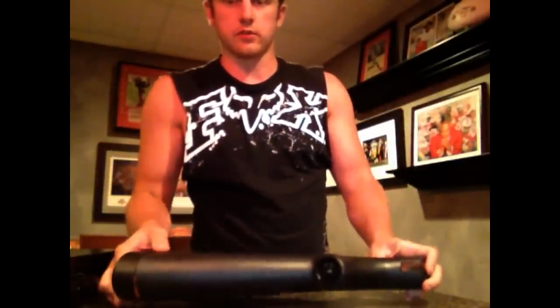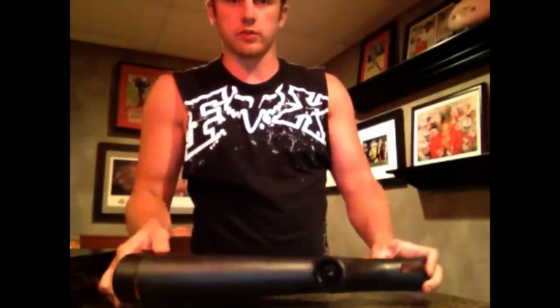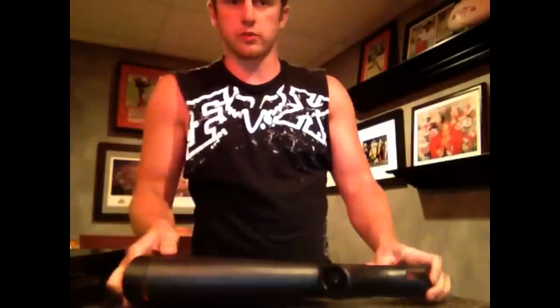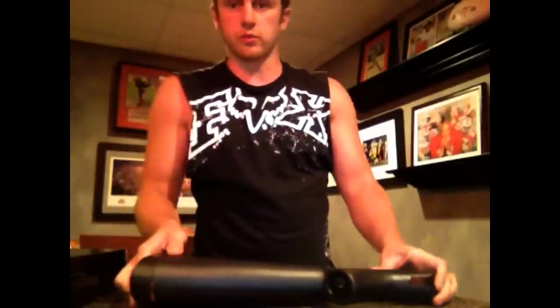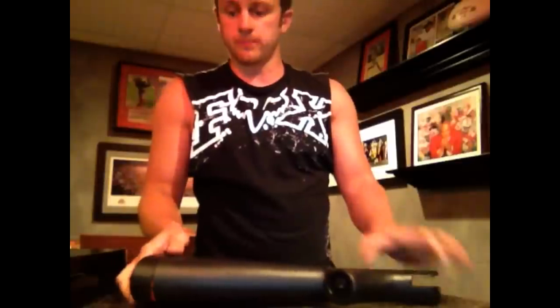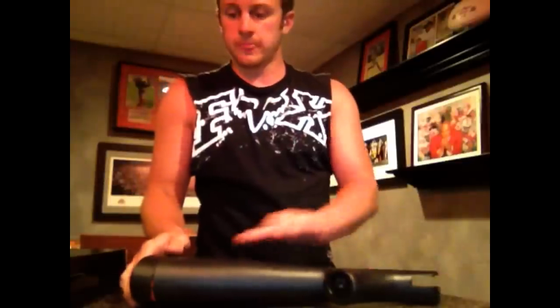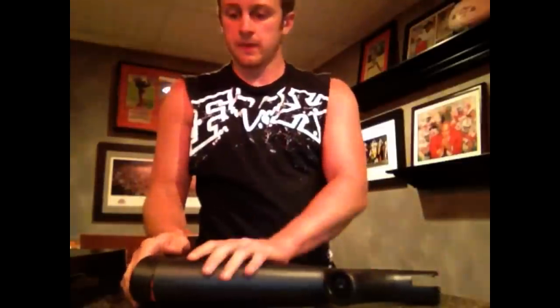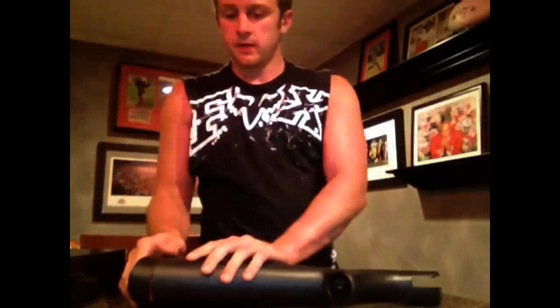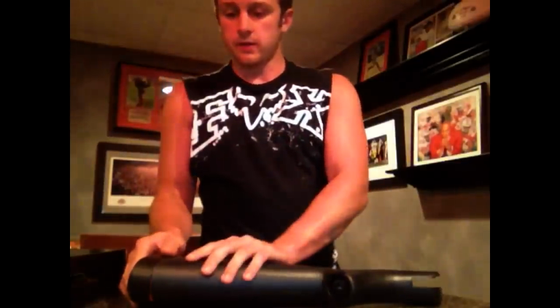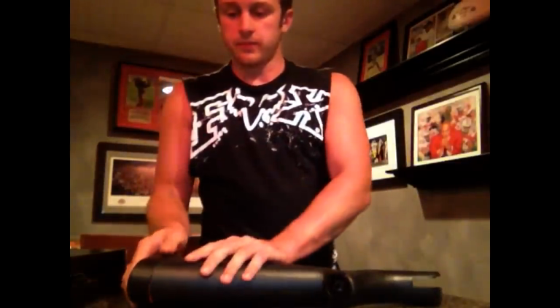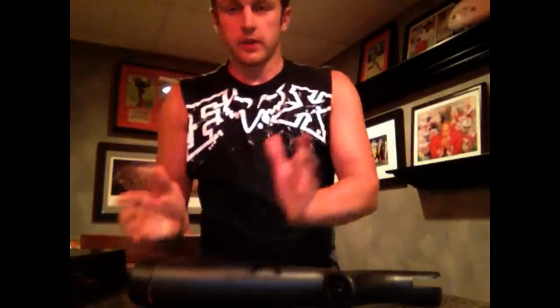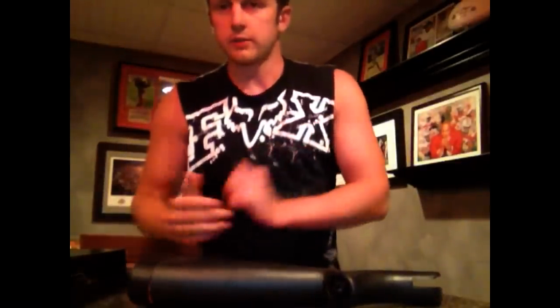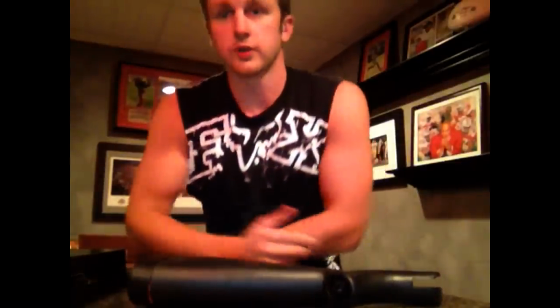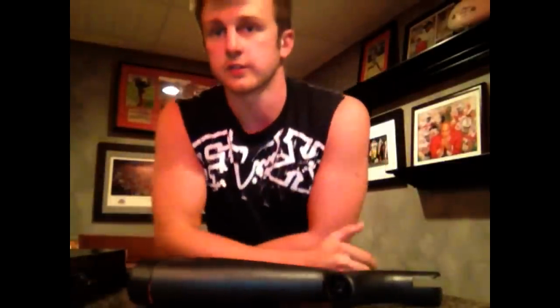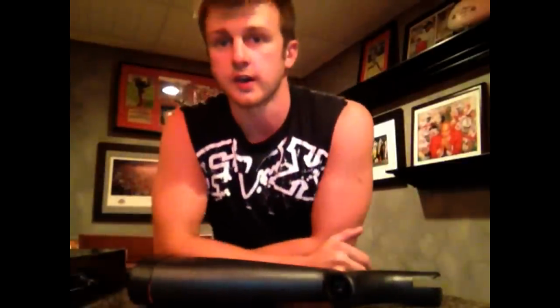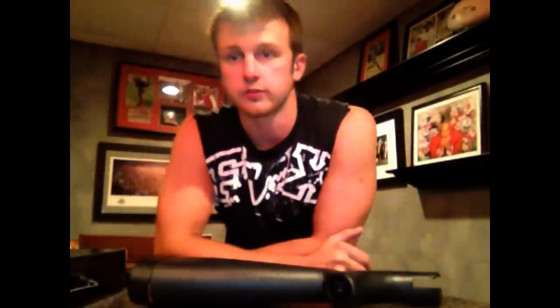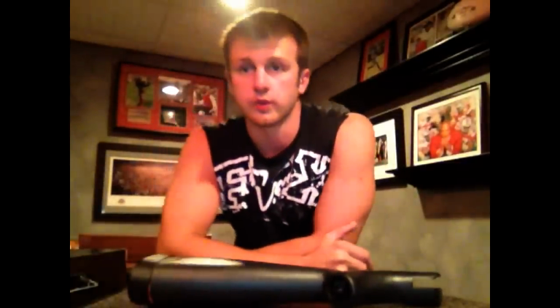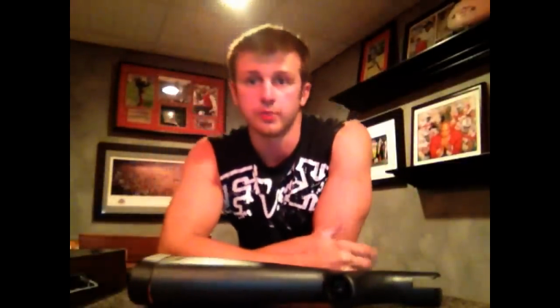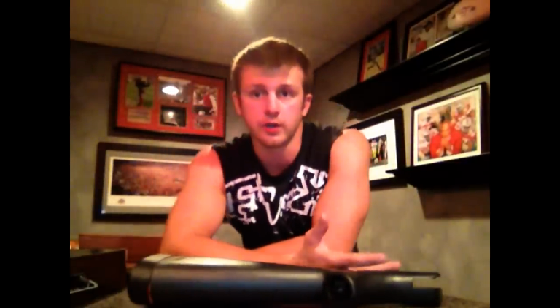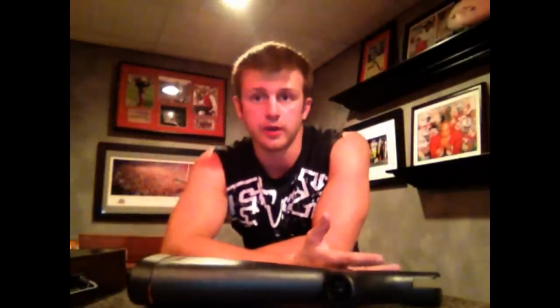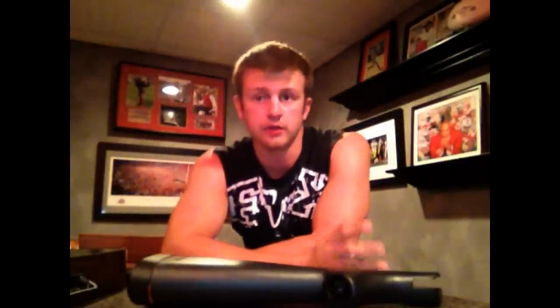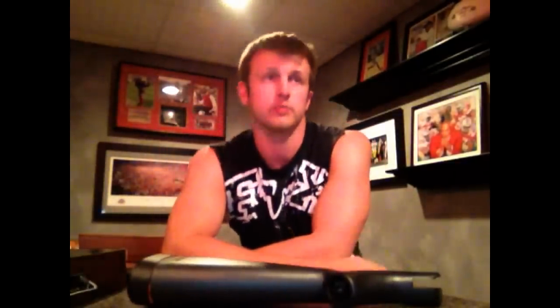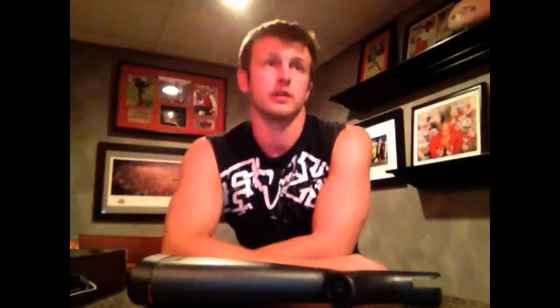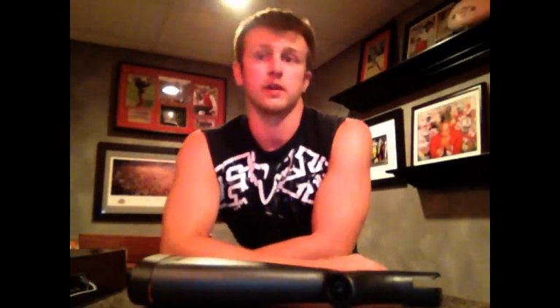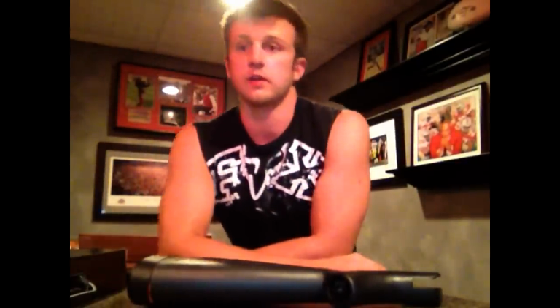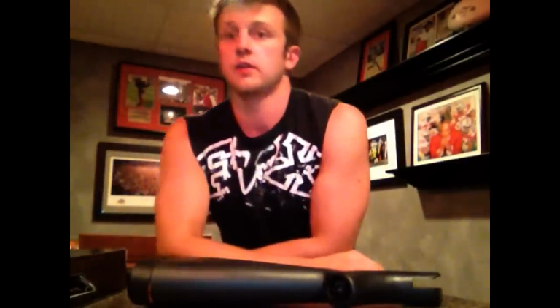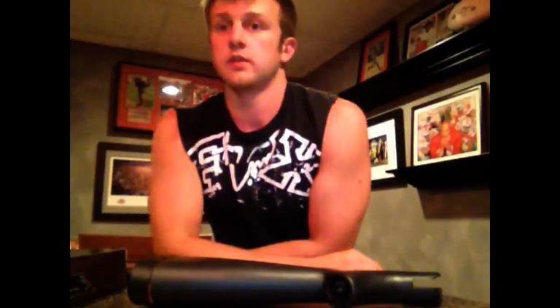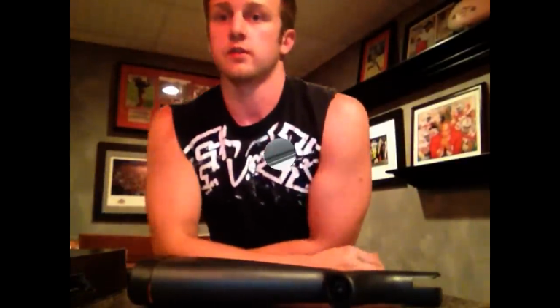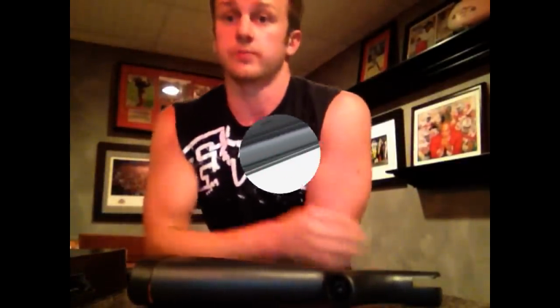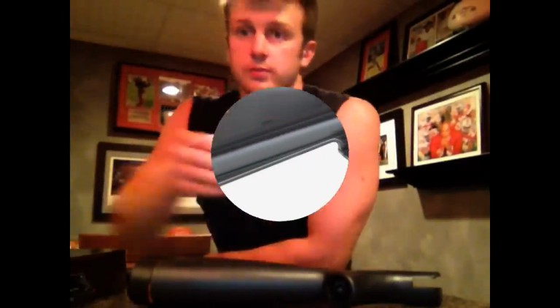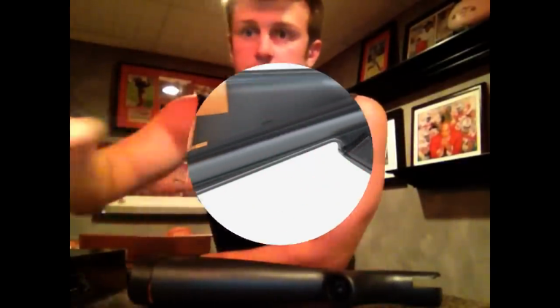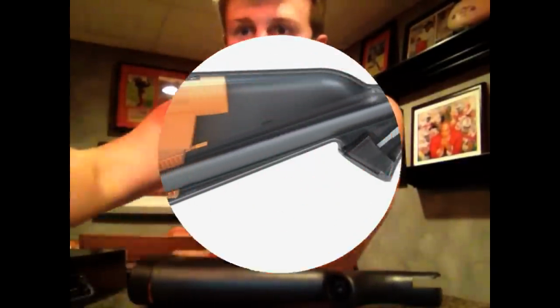I thought that was really cool. It's the perfect size for a bug-out bag or something like that. So let's put it together.